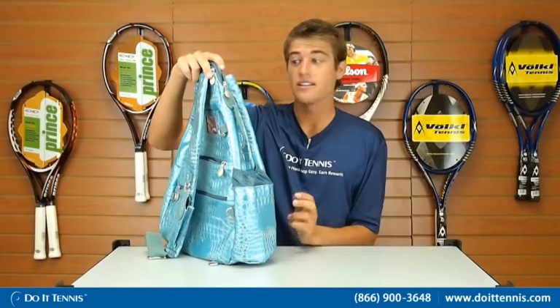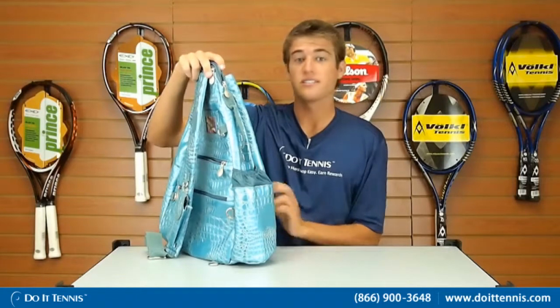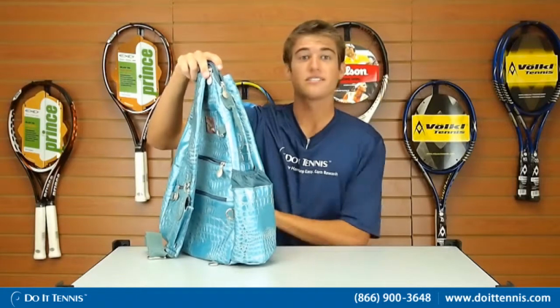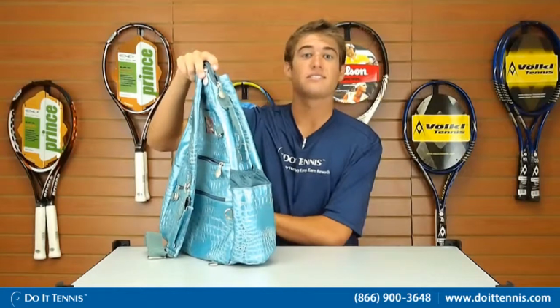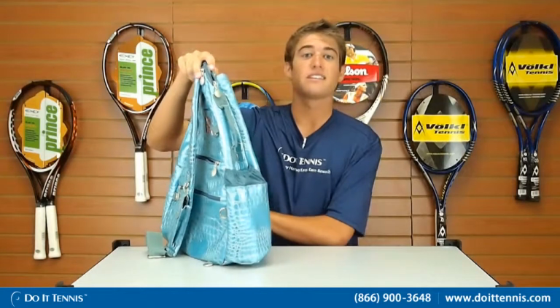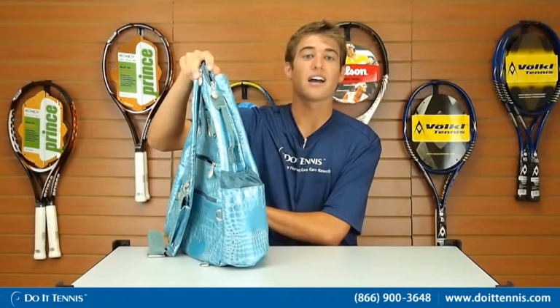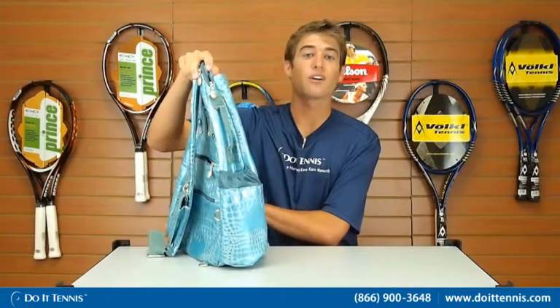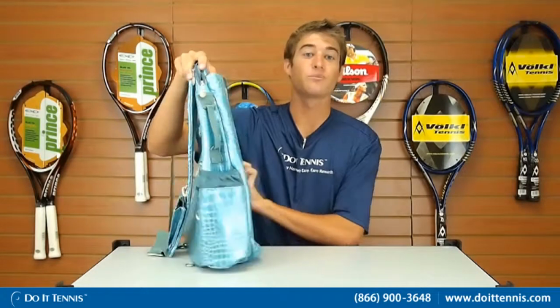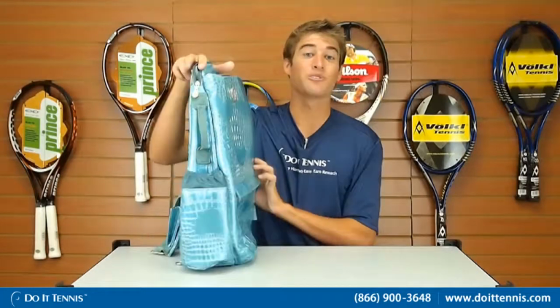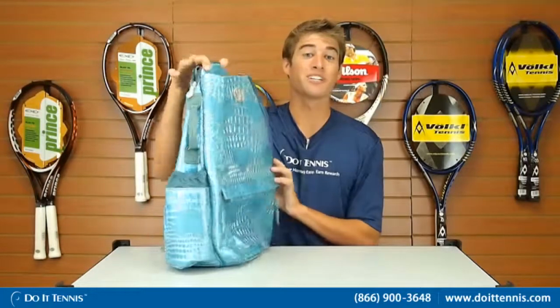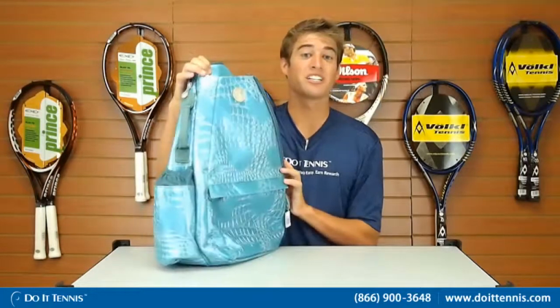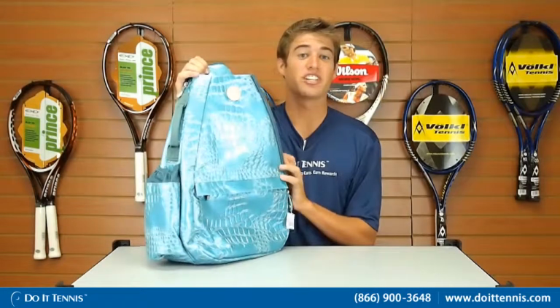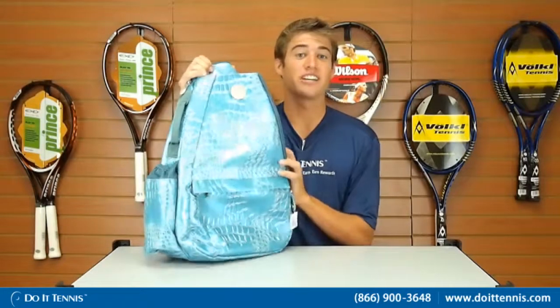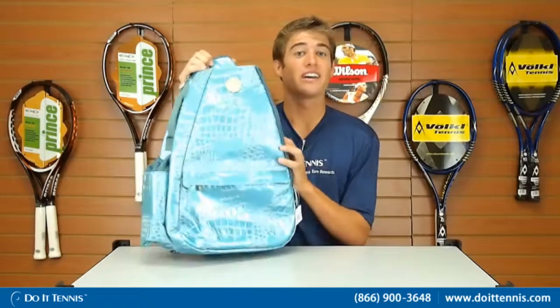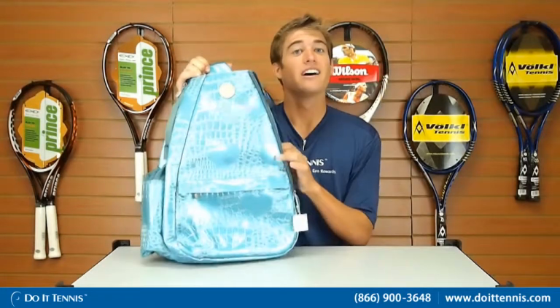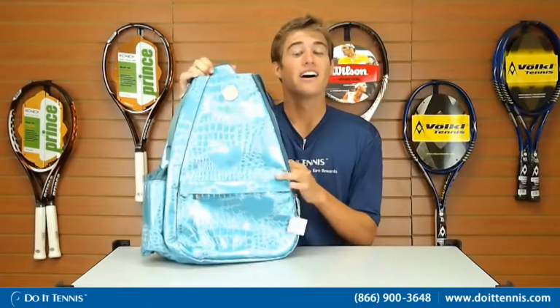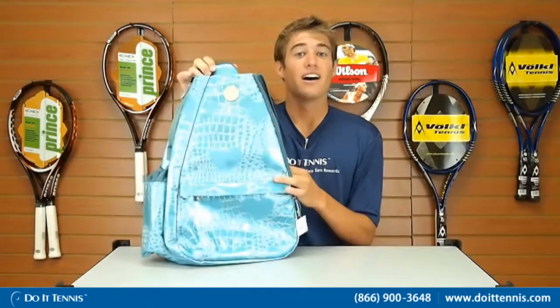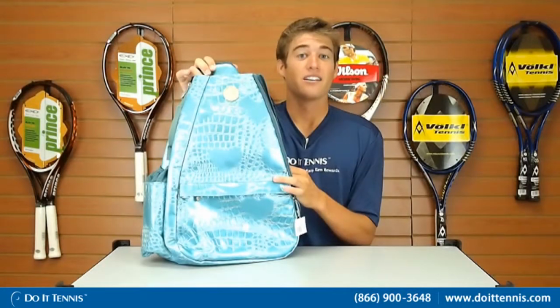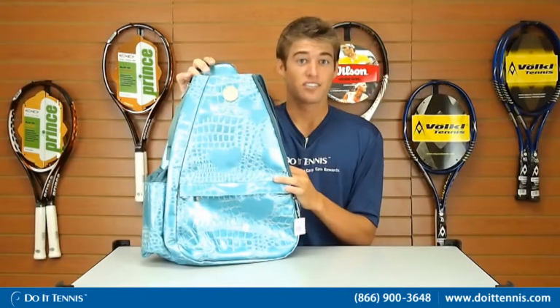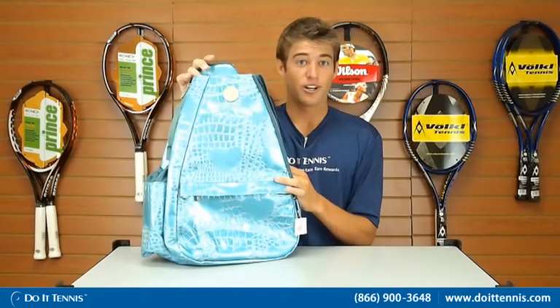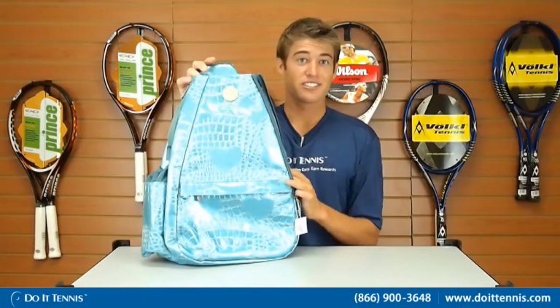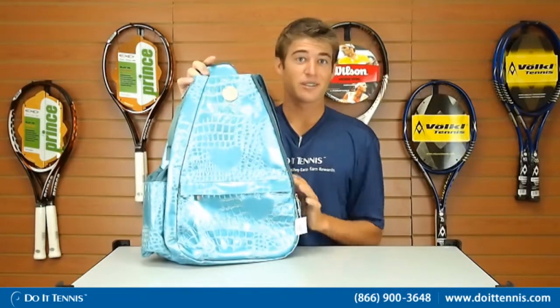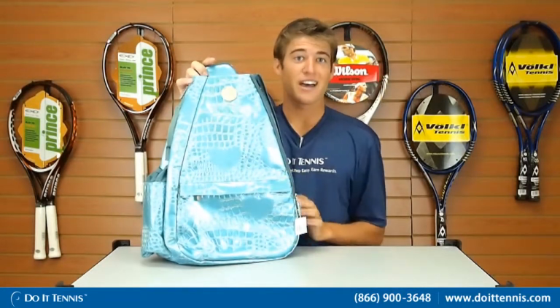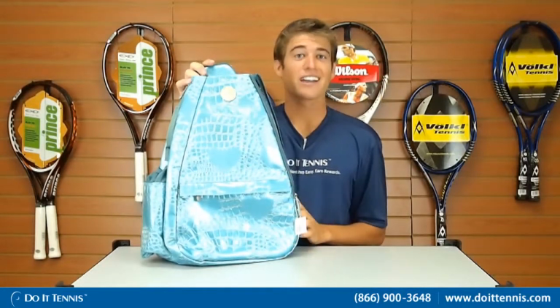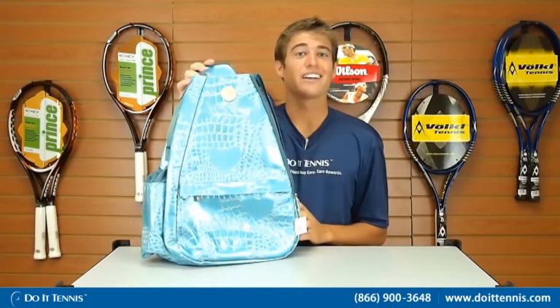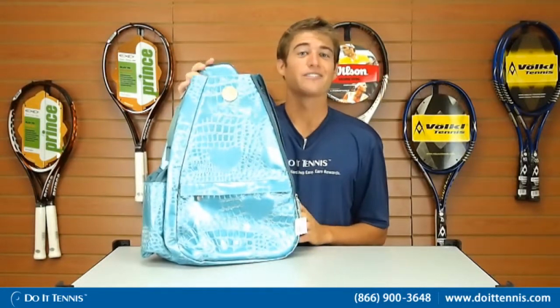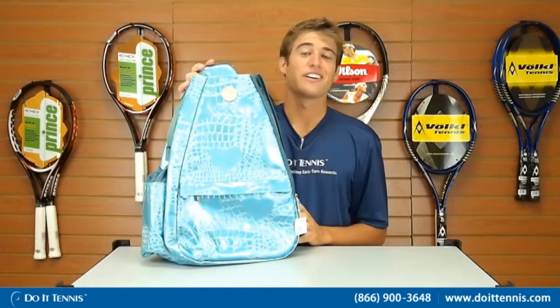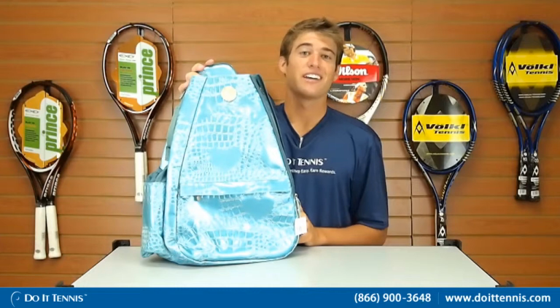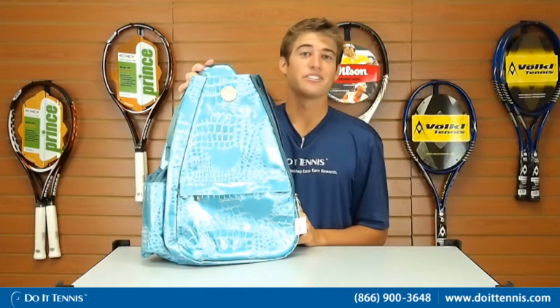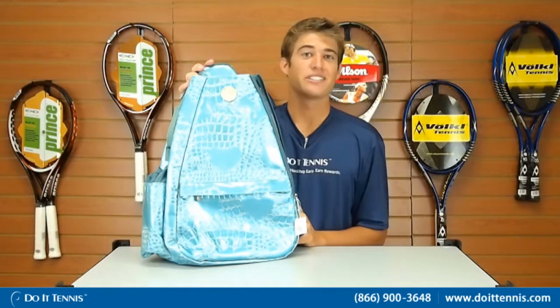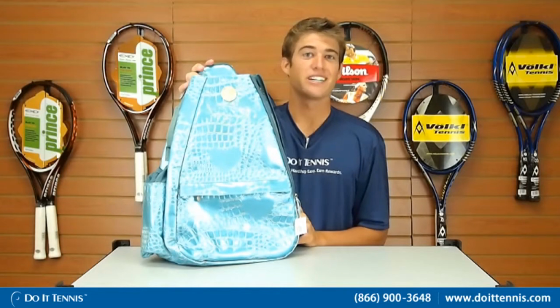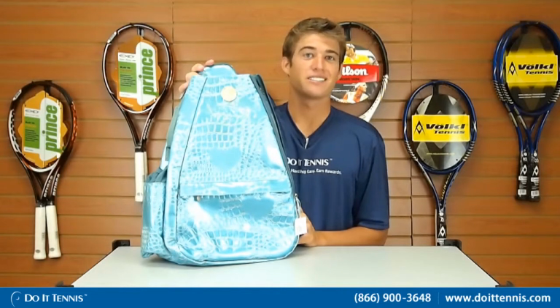So this is the Aquamarine Jet Small Sling Bag, and you can find it at Do It Tennis.